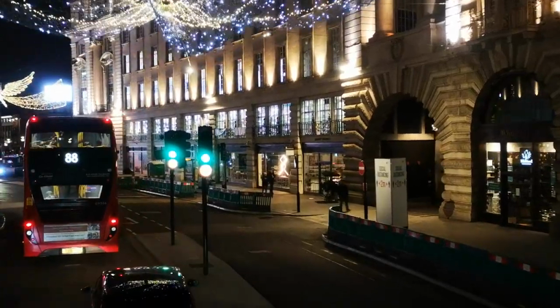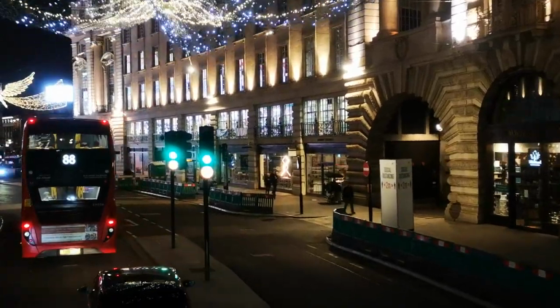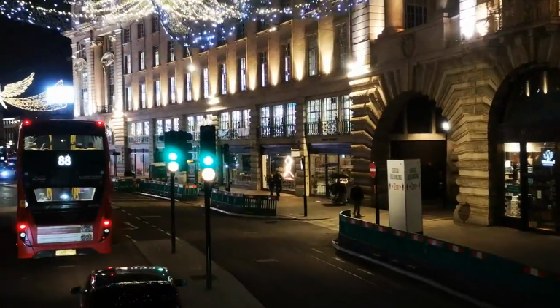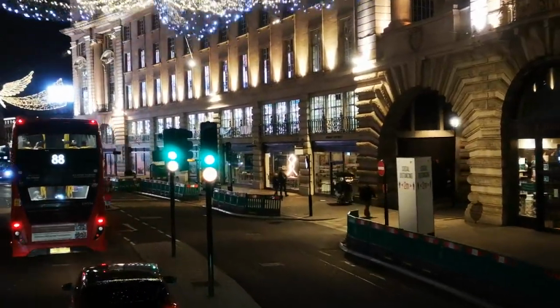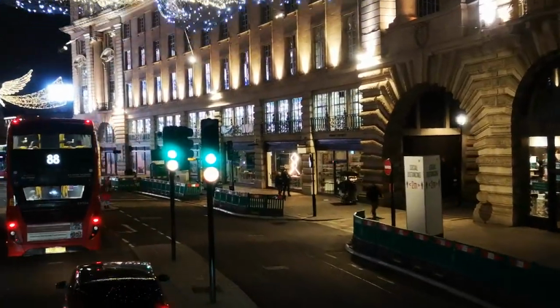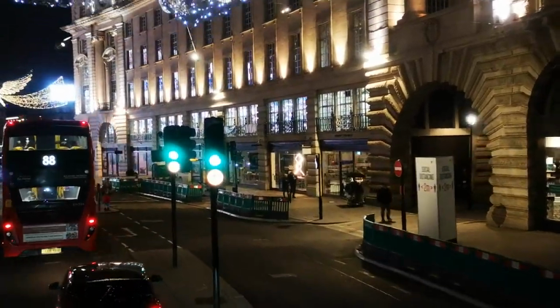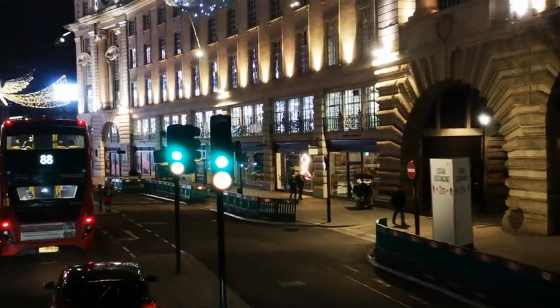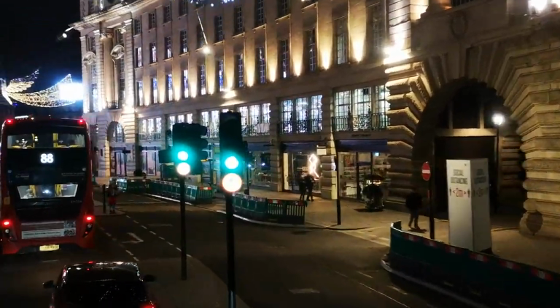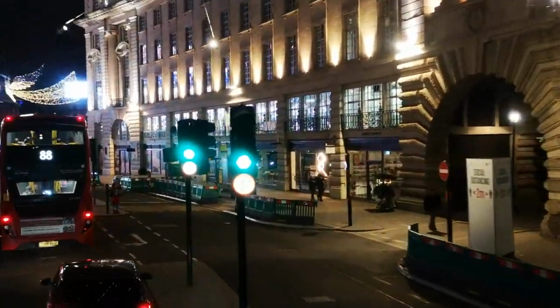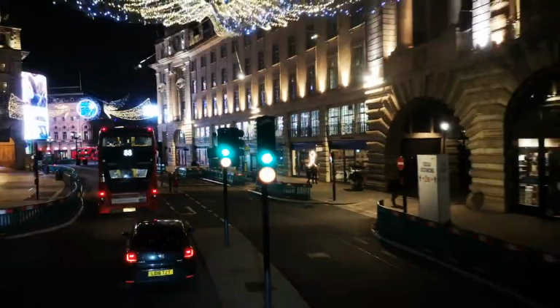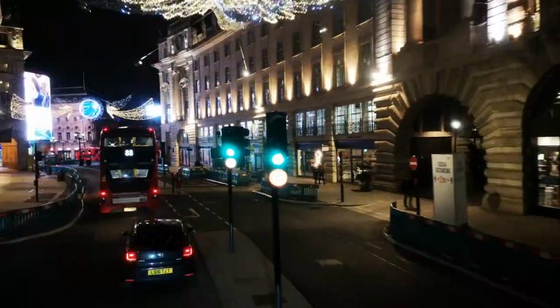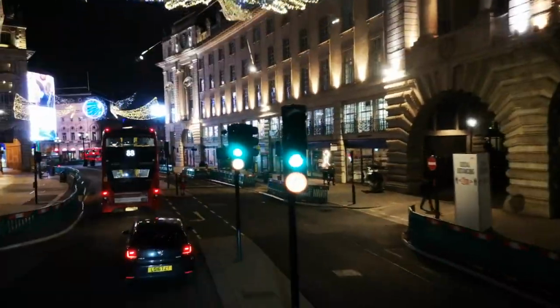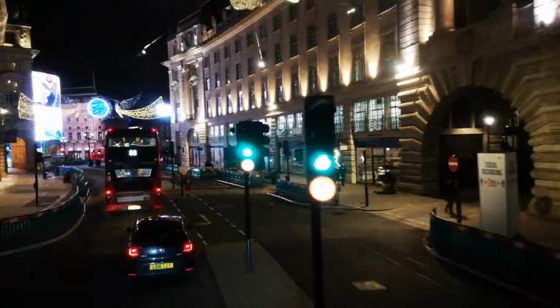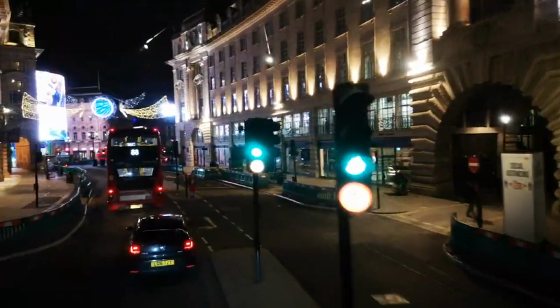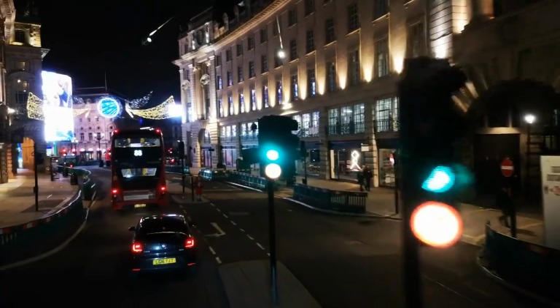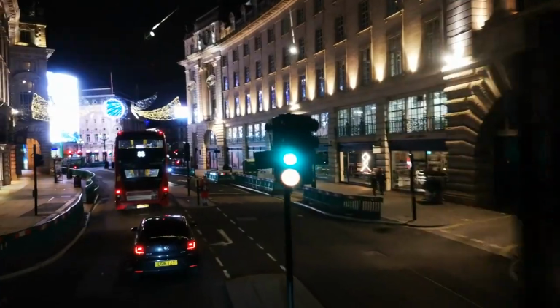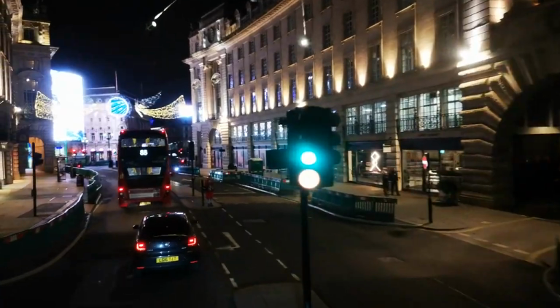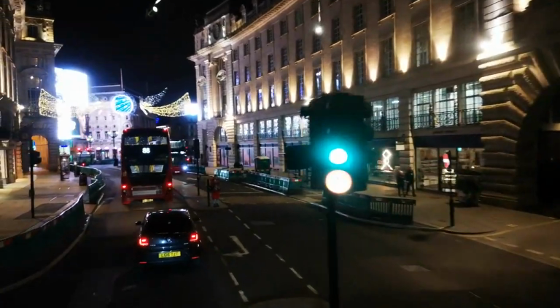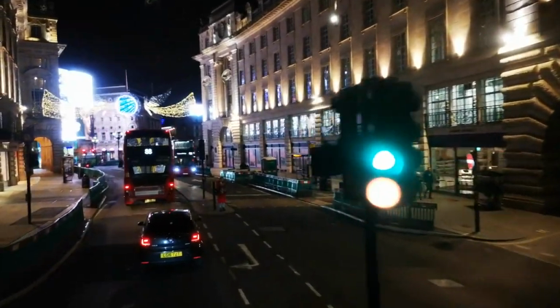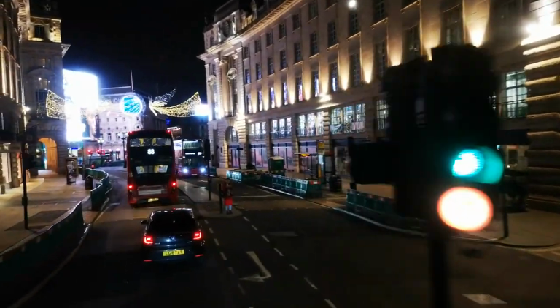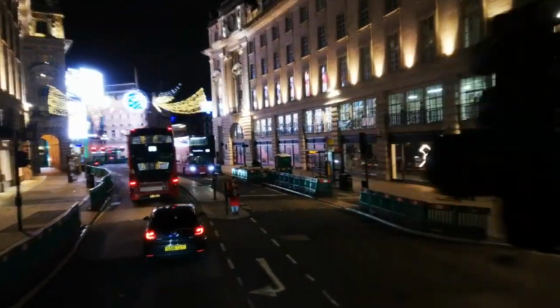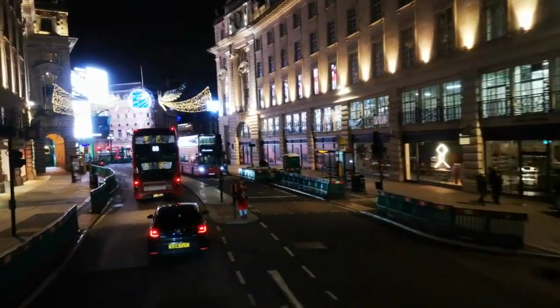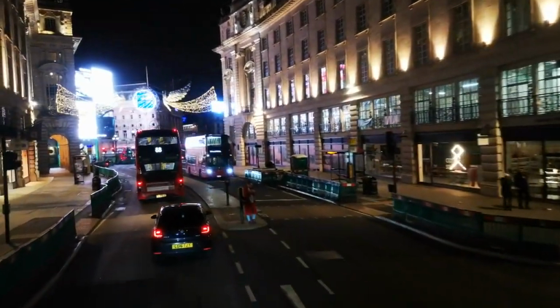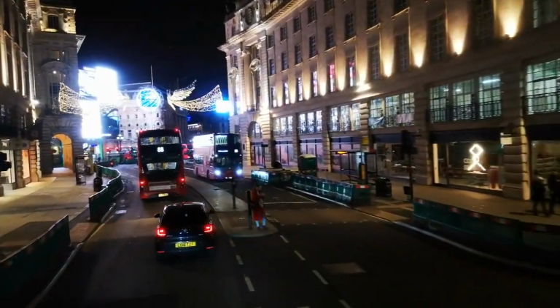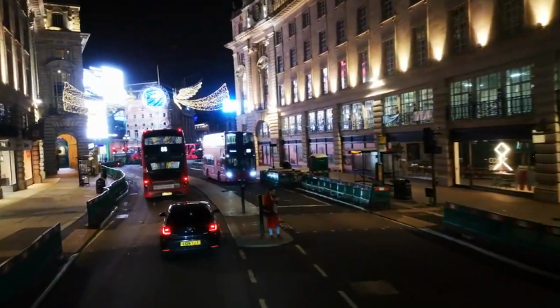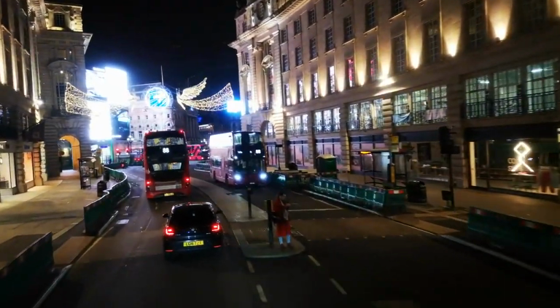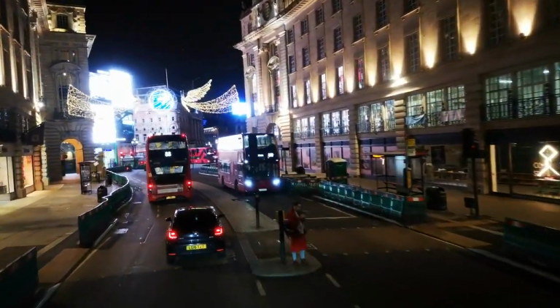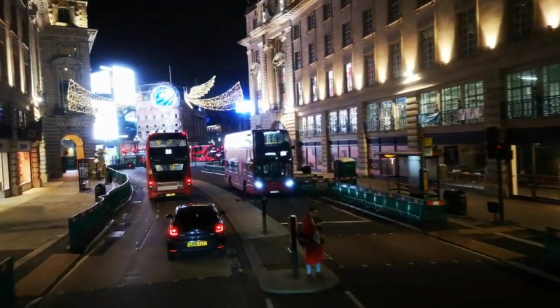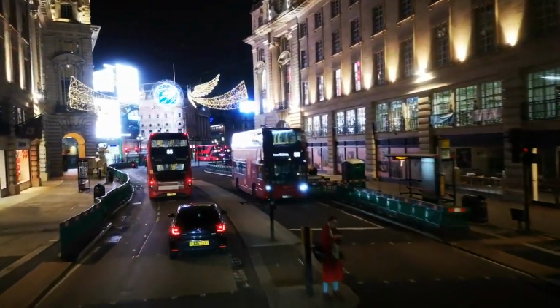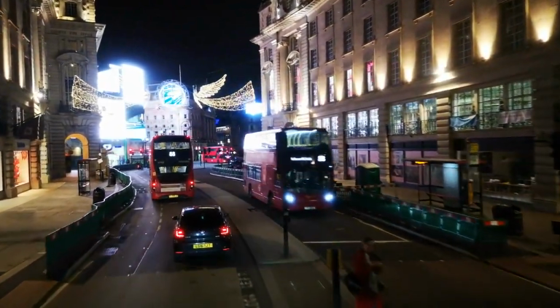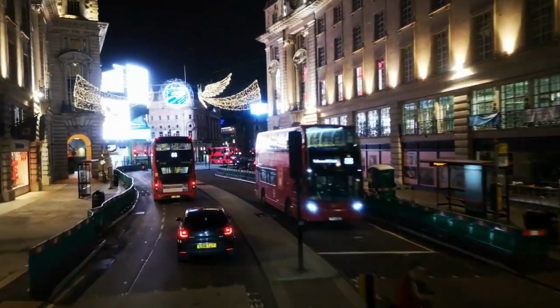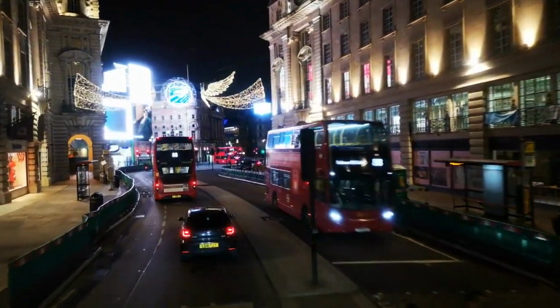The Houses of Parliament and Big Ben: iconic landmarks situated along the River Thames, known for their stunning architecture.